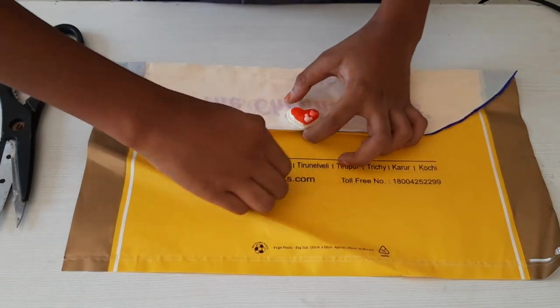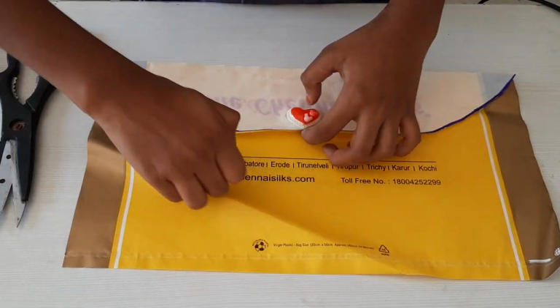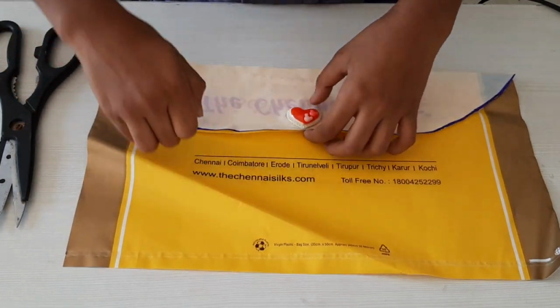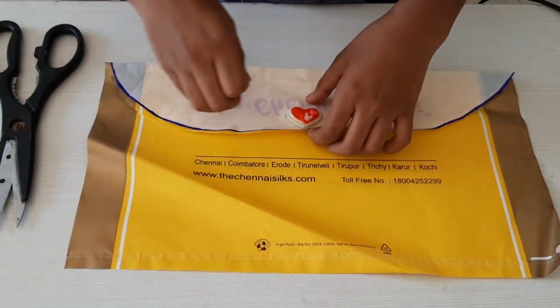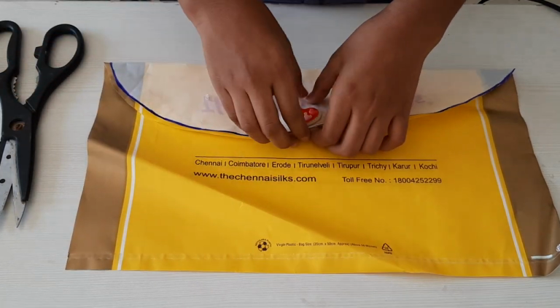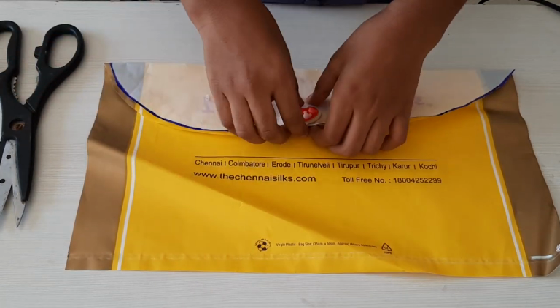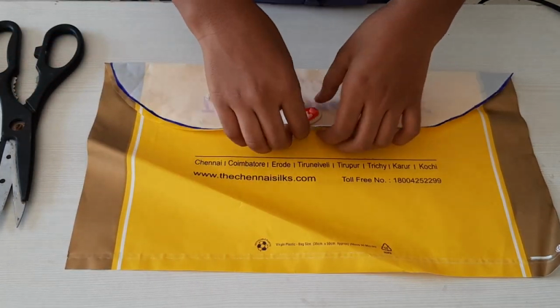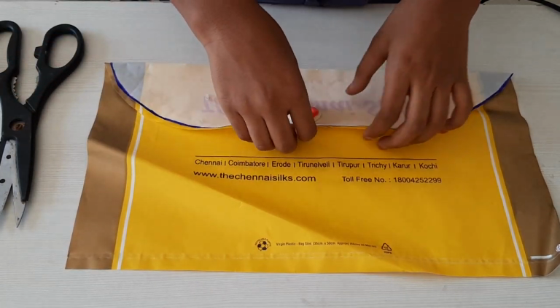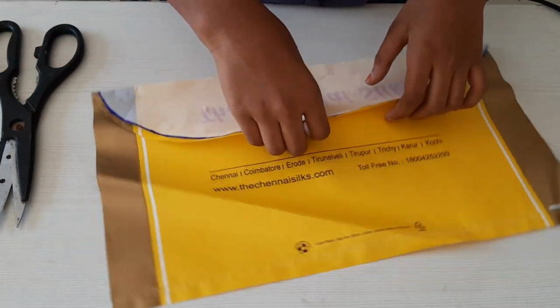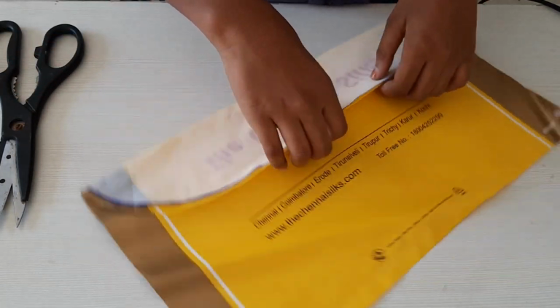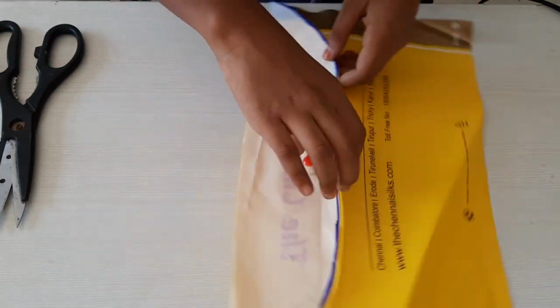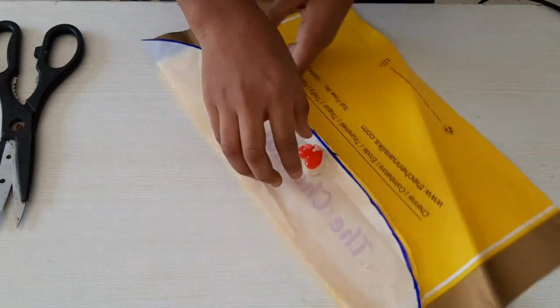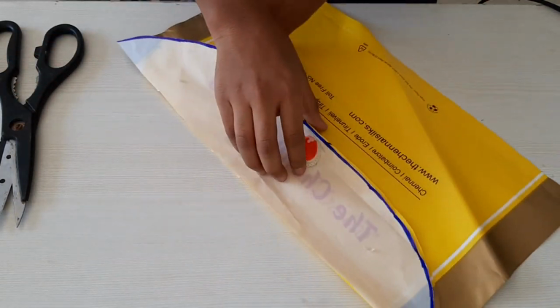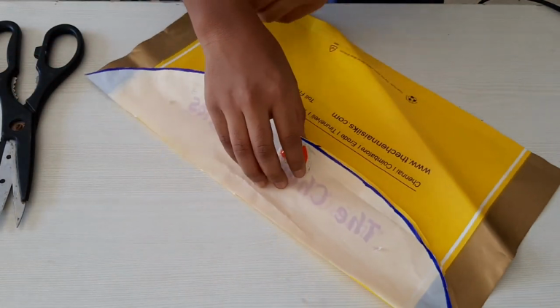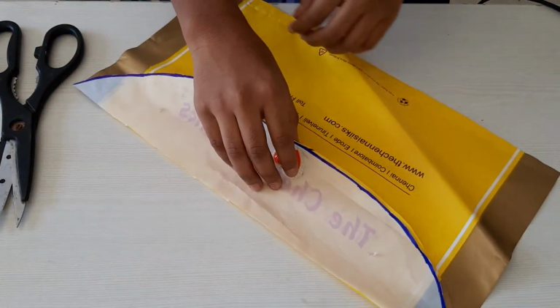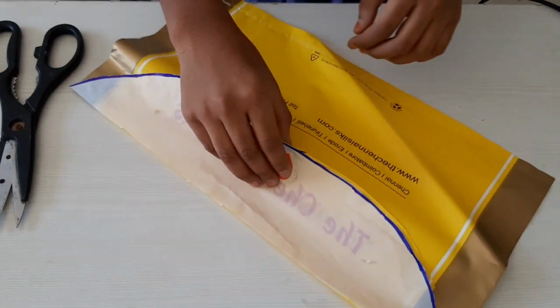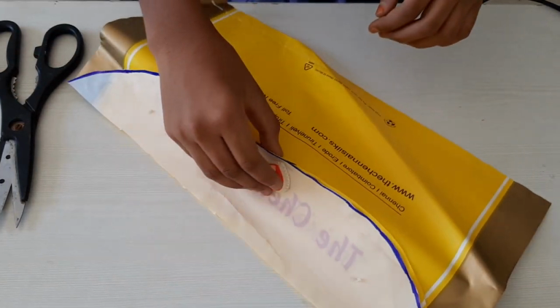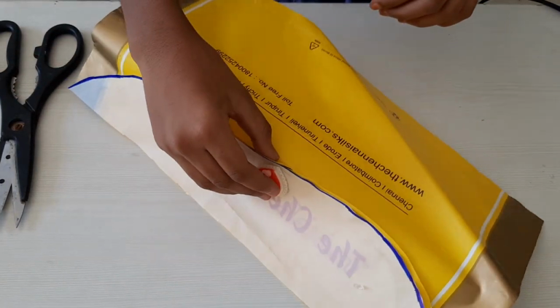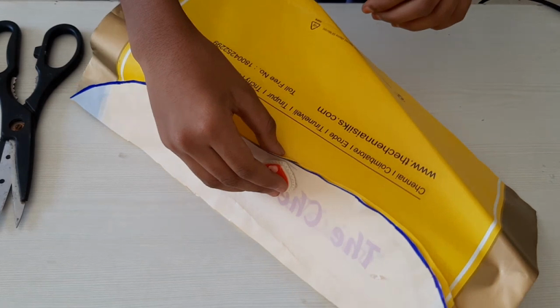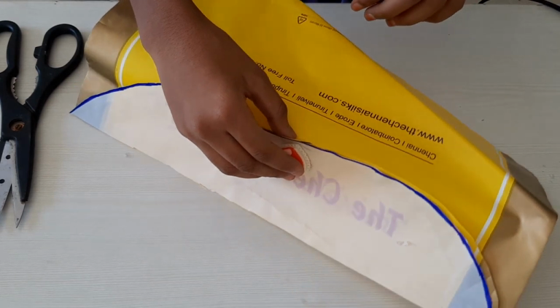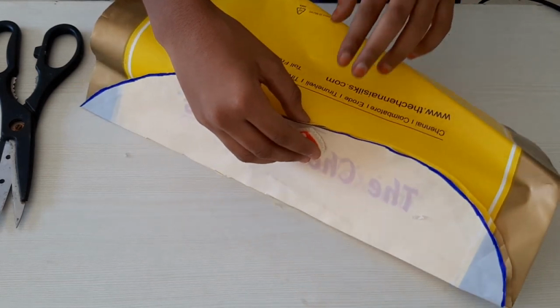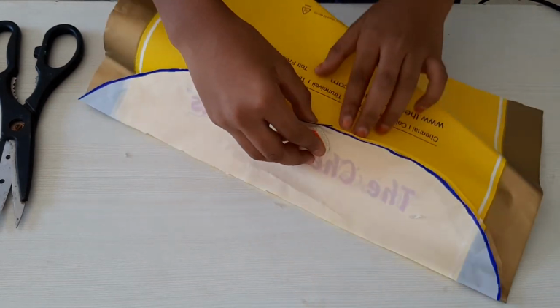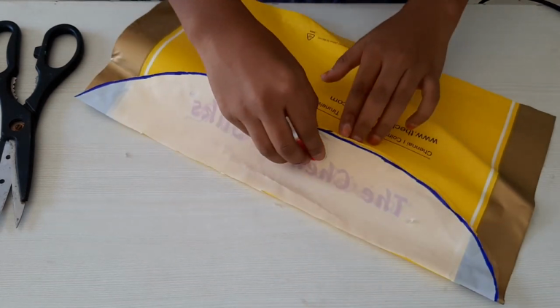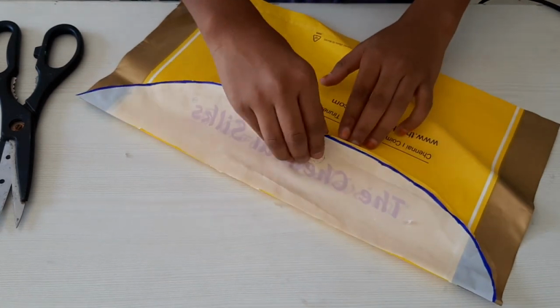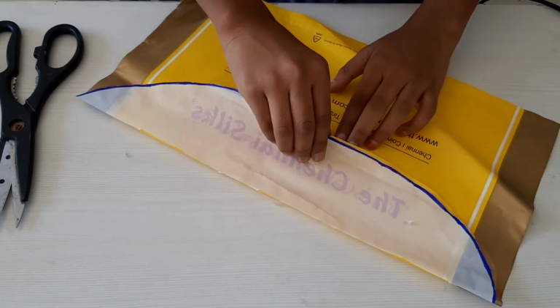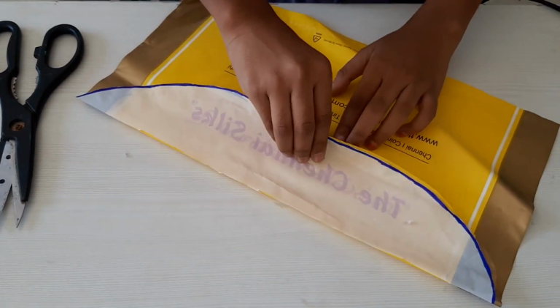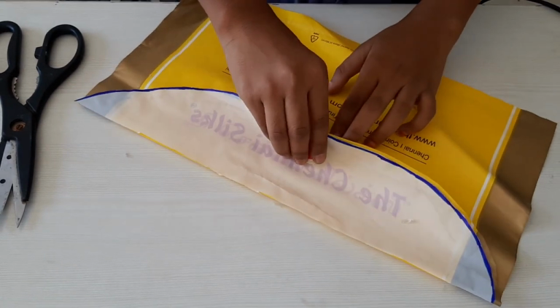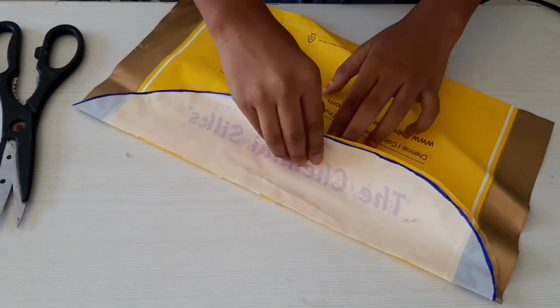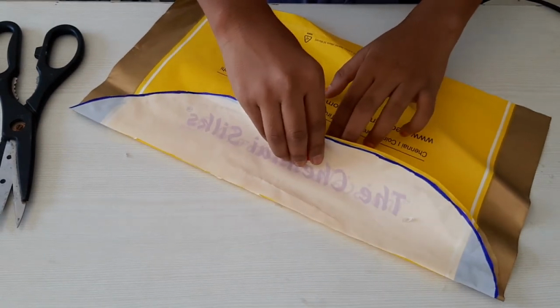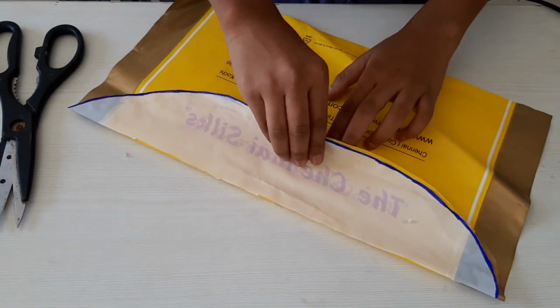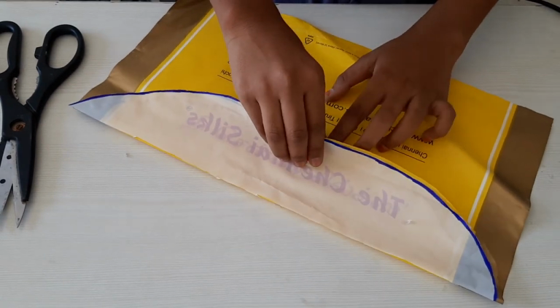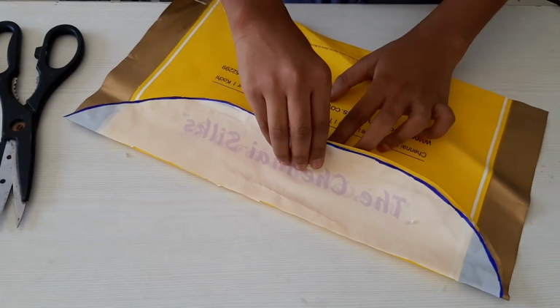Now our file is ready. Make sure it is dried and then you can open it.